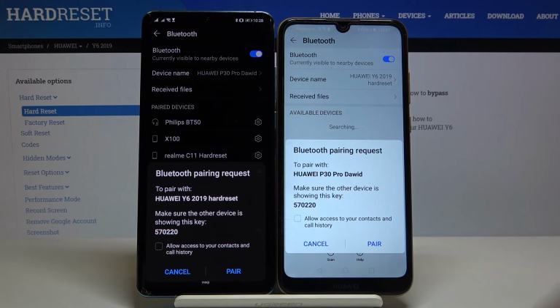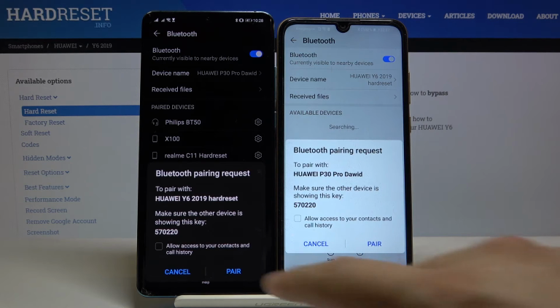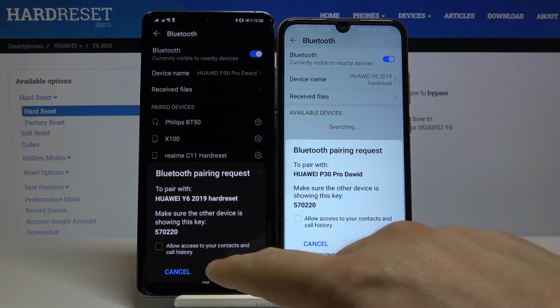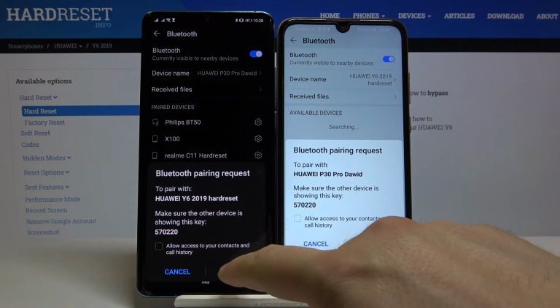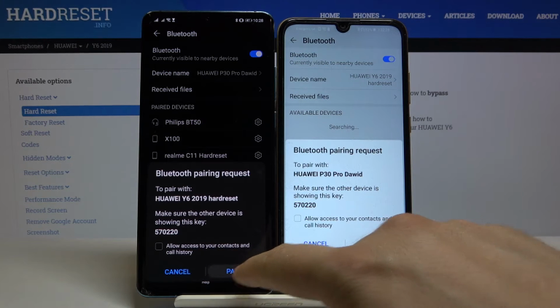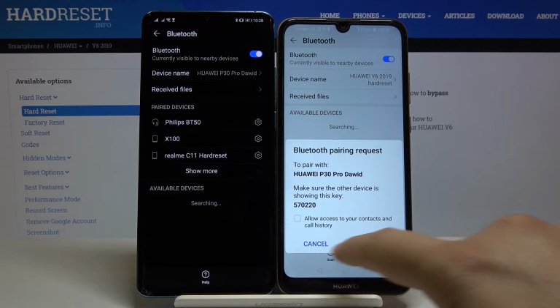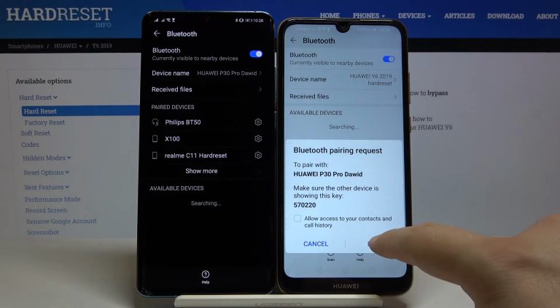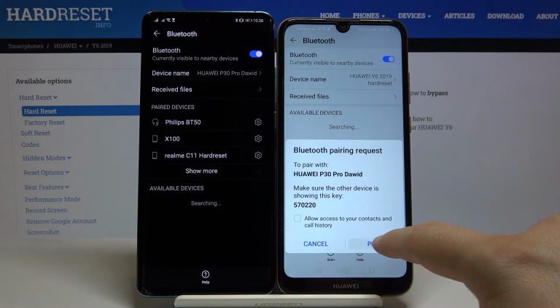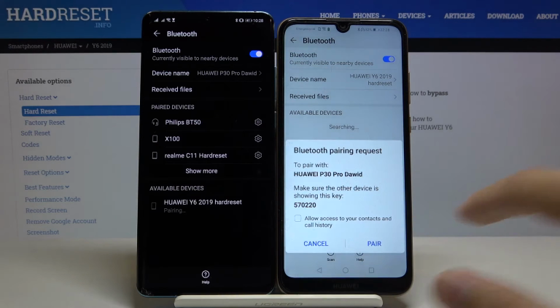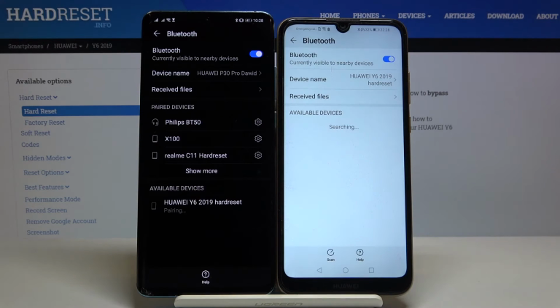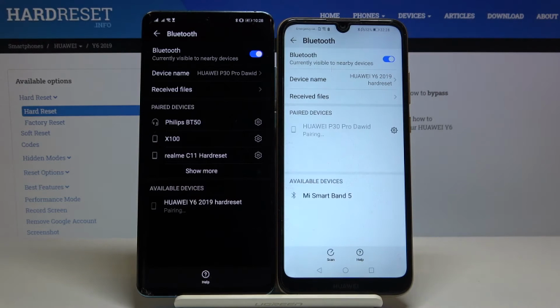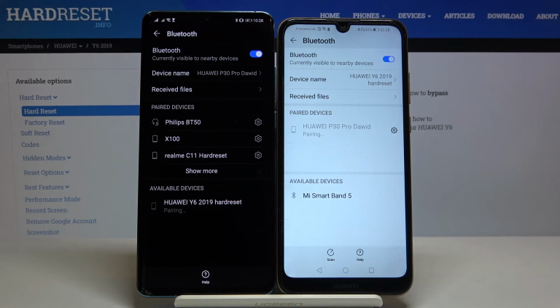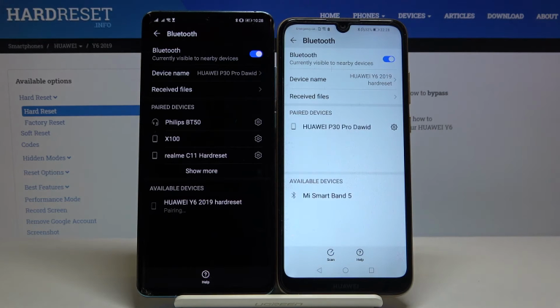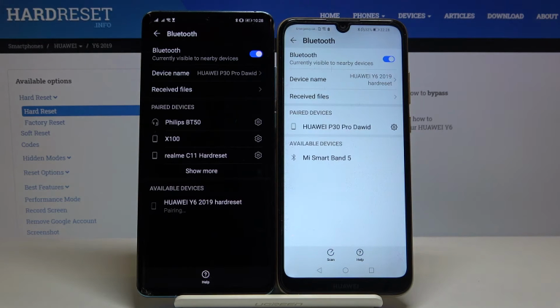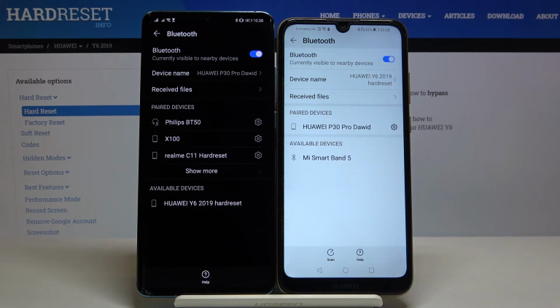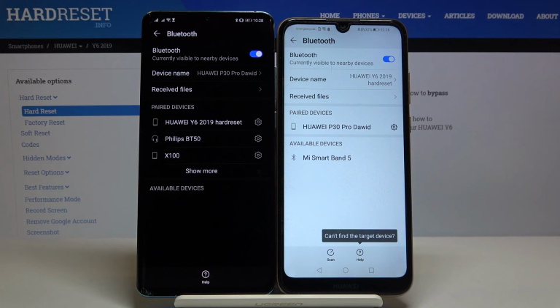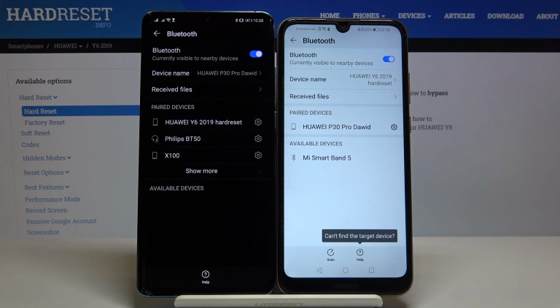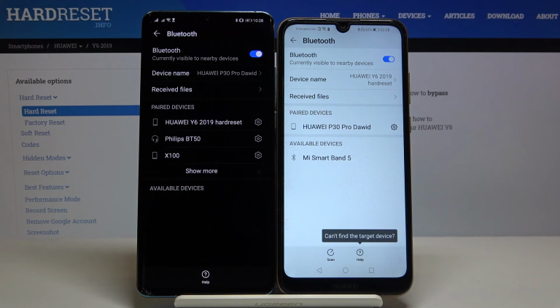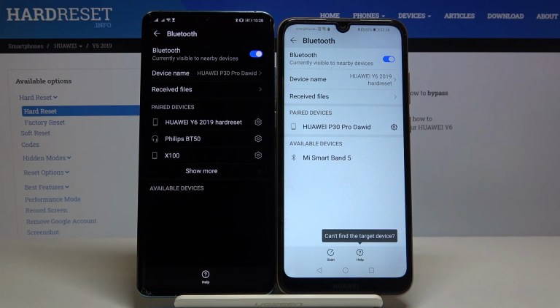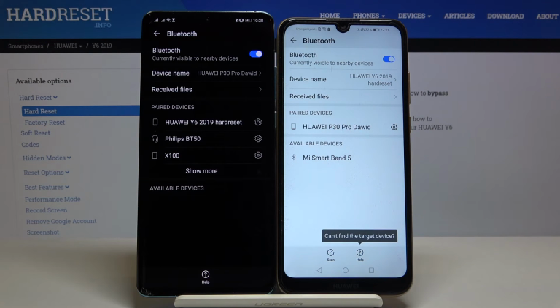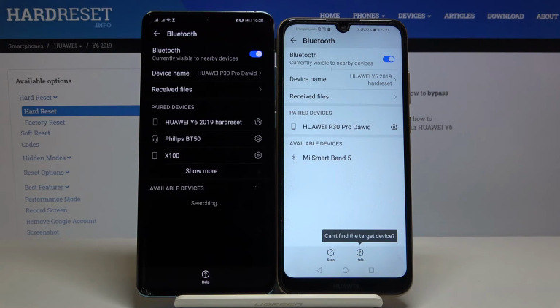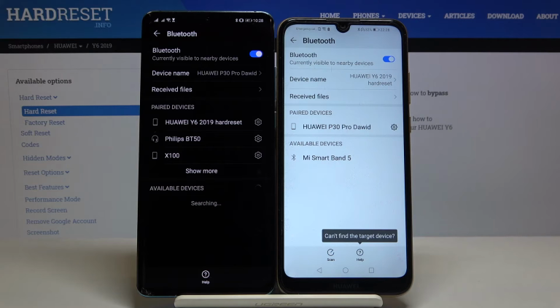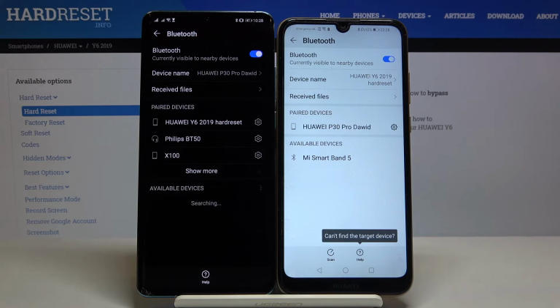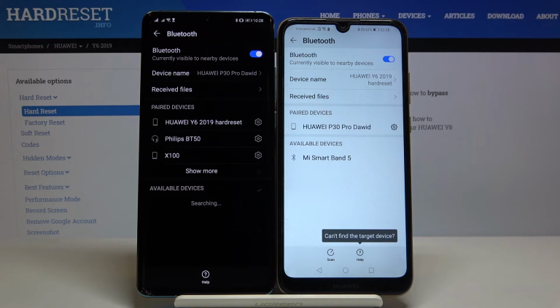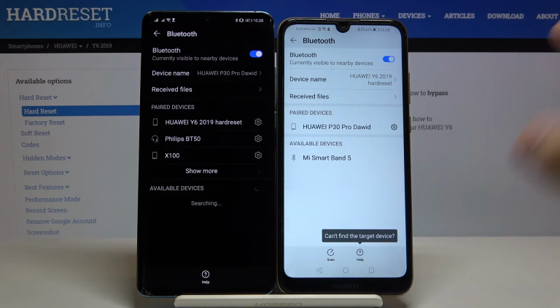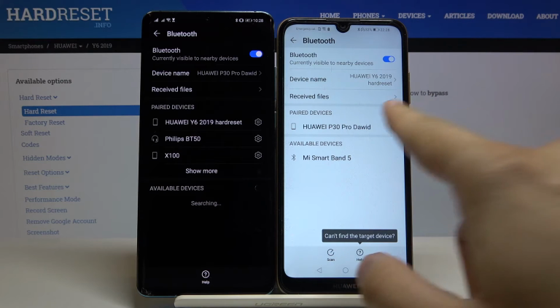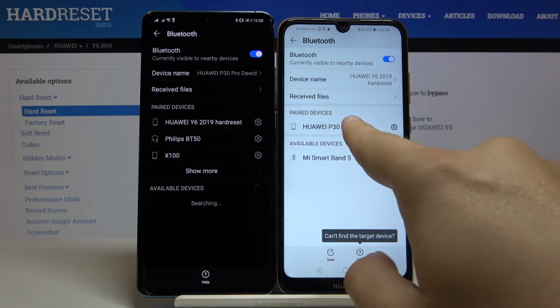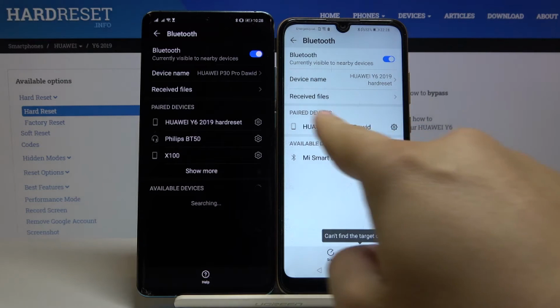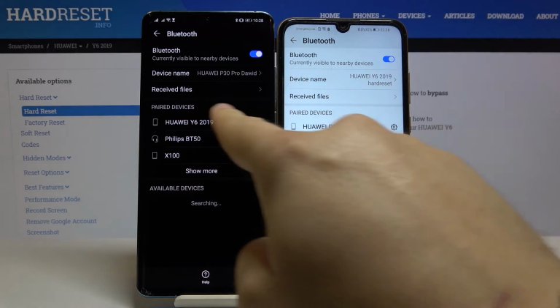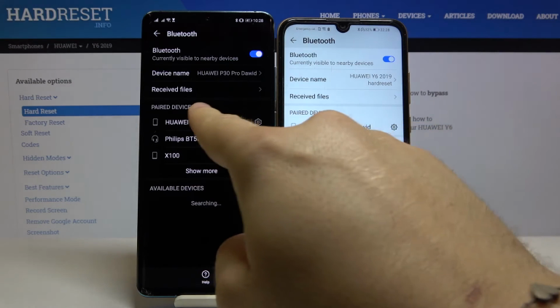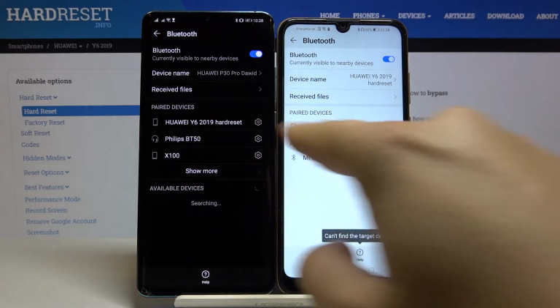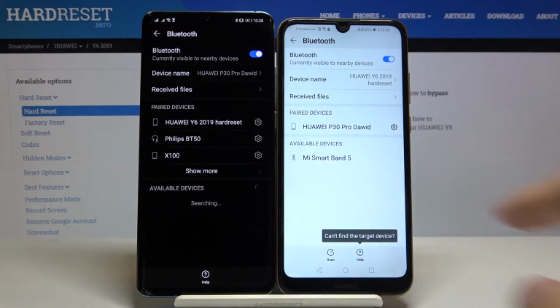Accept the pair on both devices. And as you can see, right now our smartphones are paired.